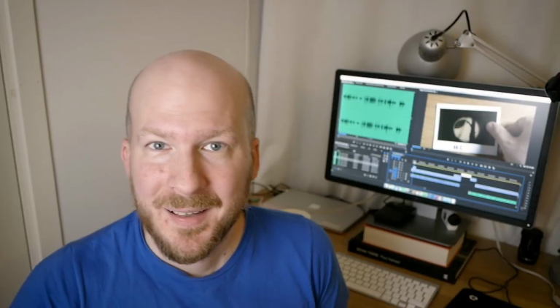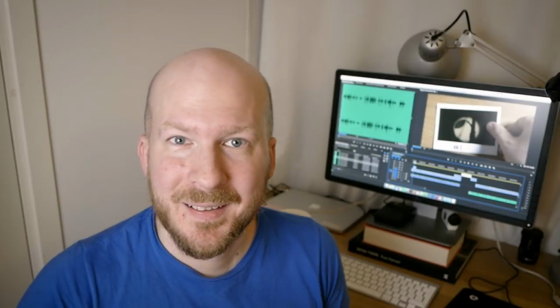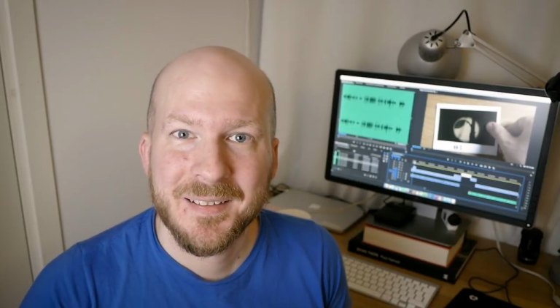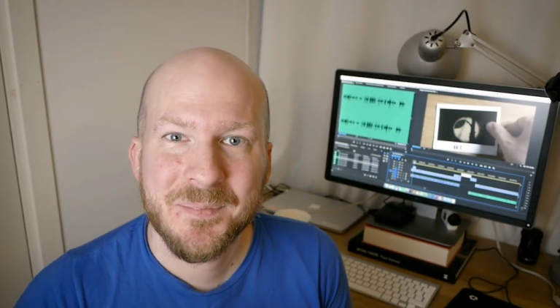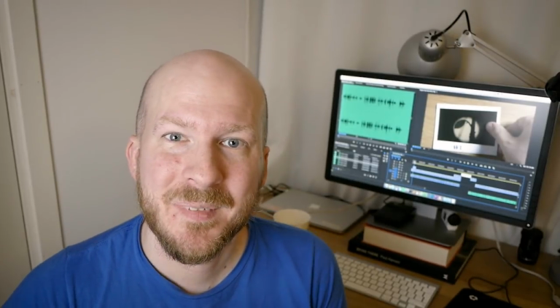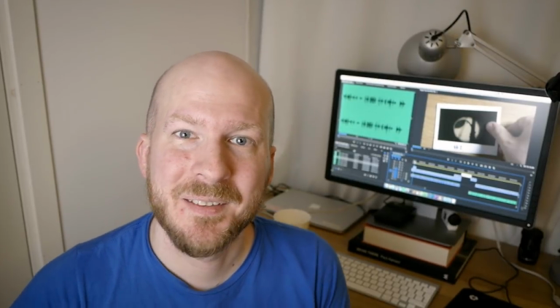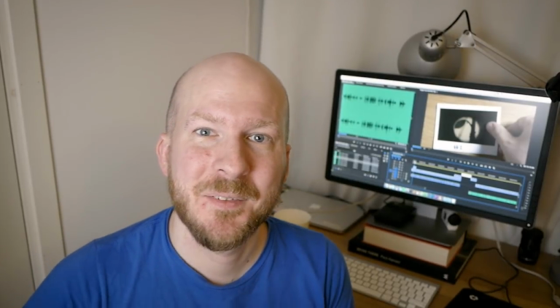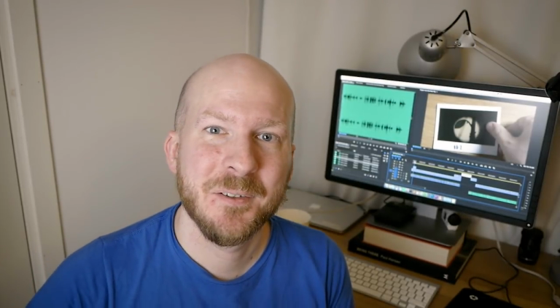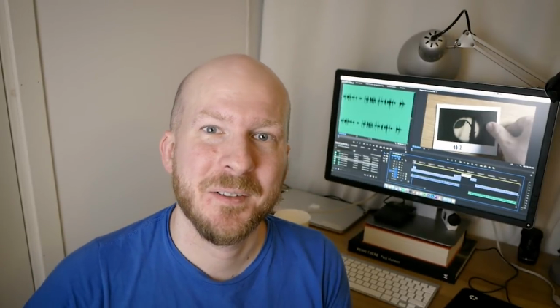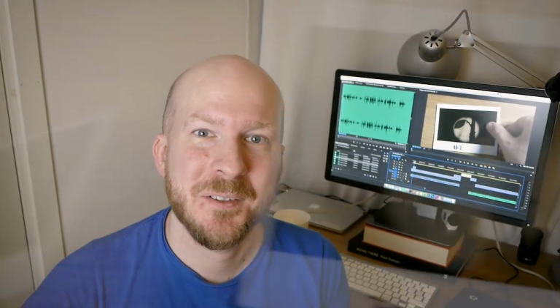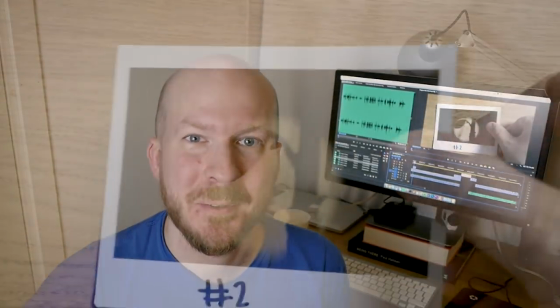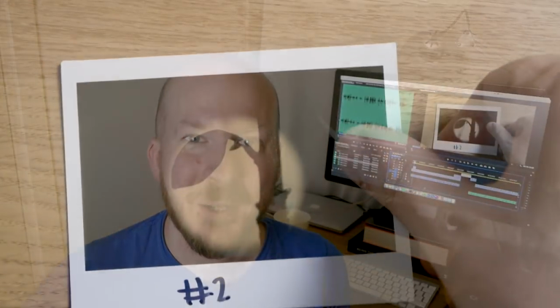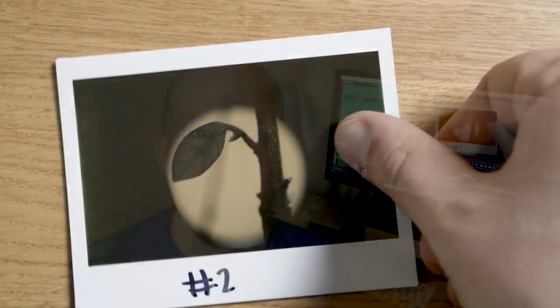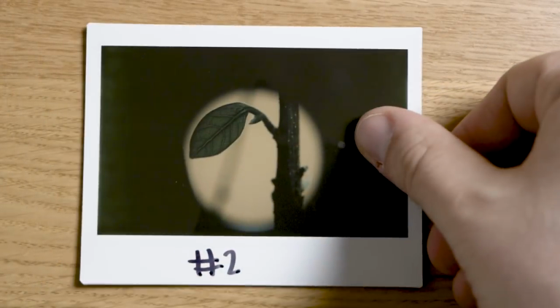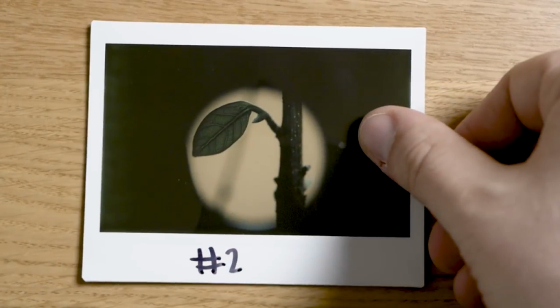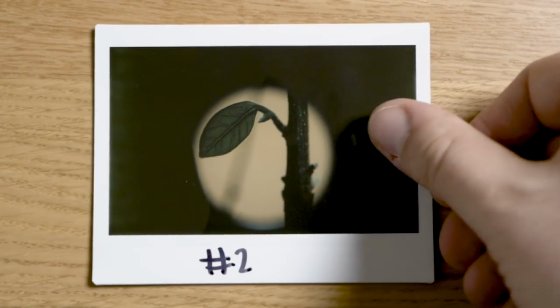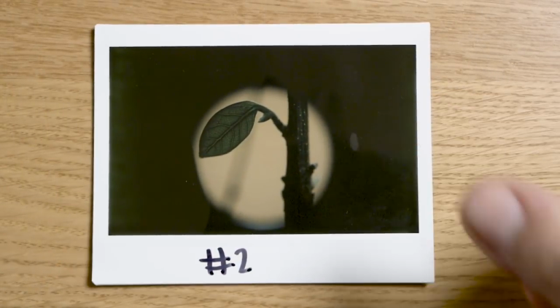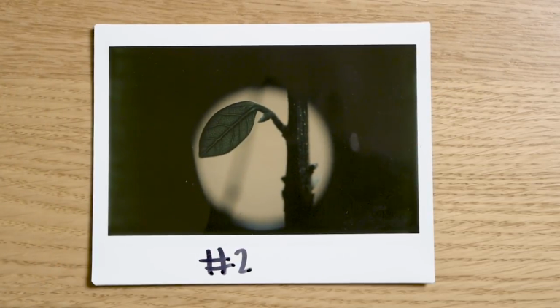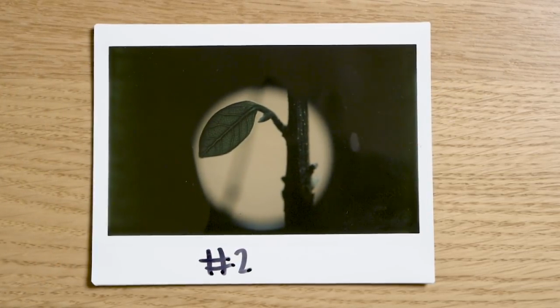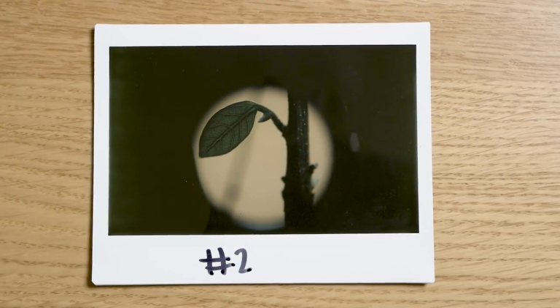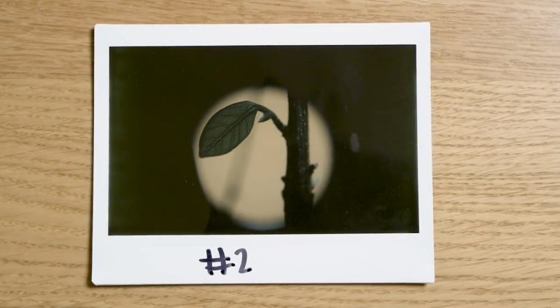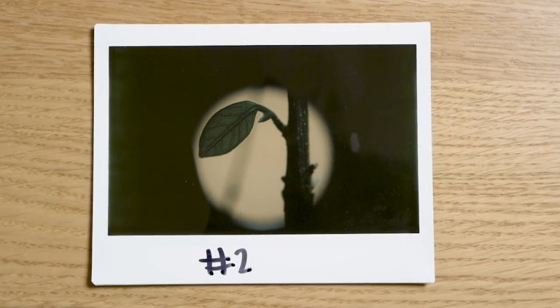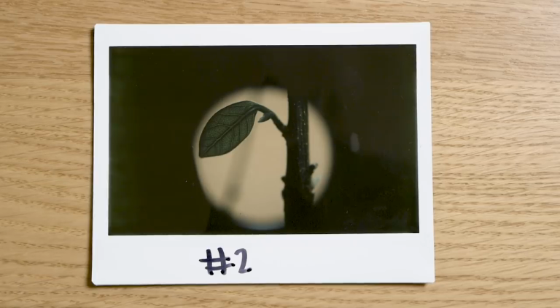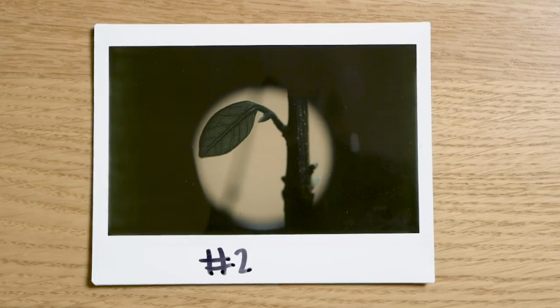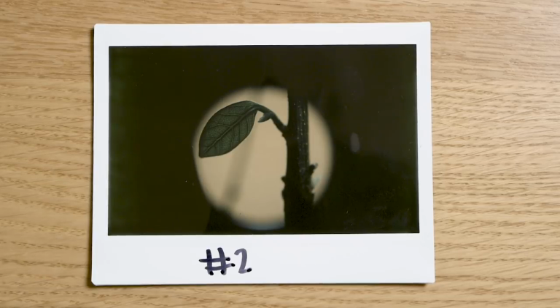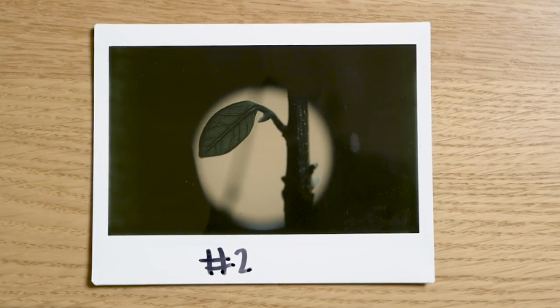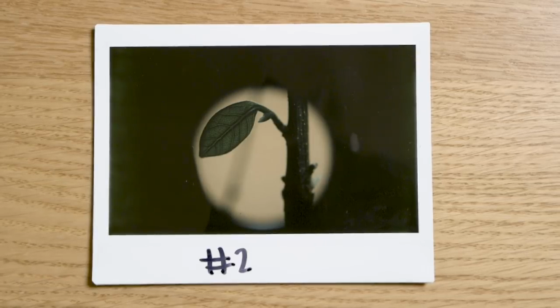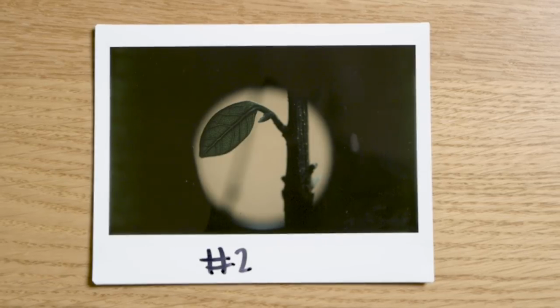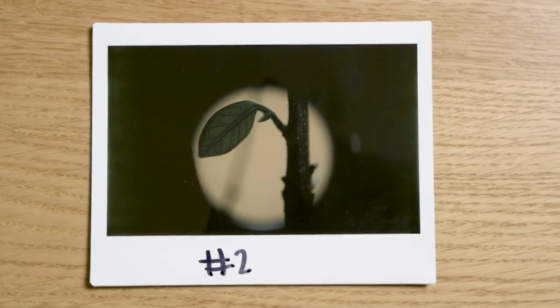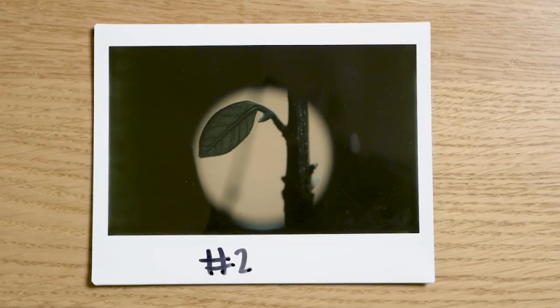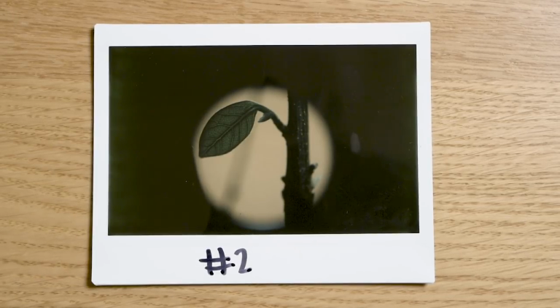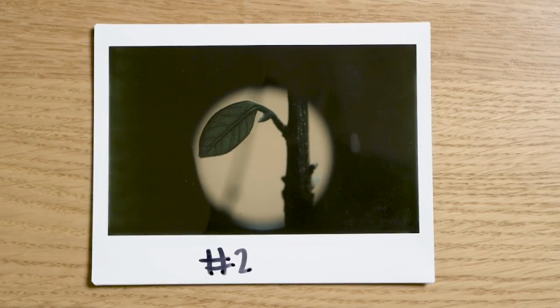Hi guys! In this video I'm going to show you how to take macro photos with a Polaroid camera, which is surprisingly easy.